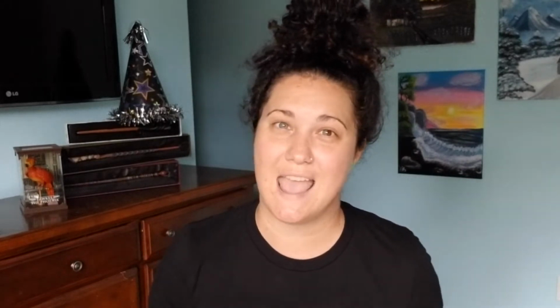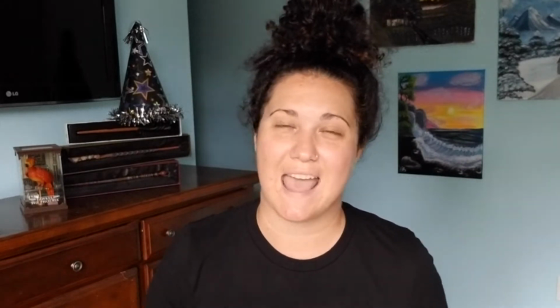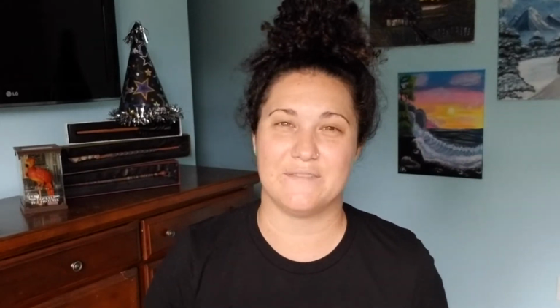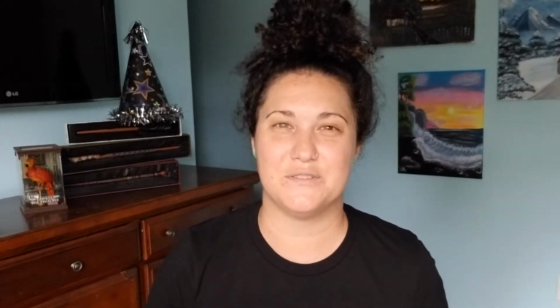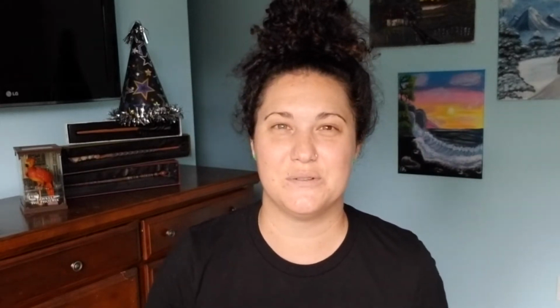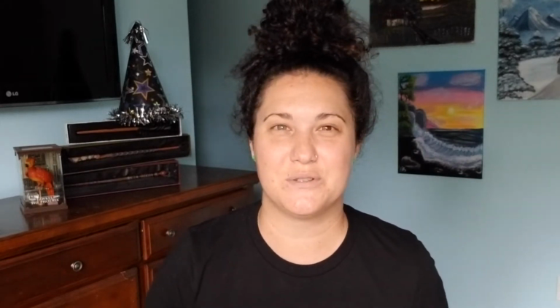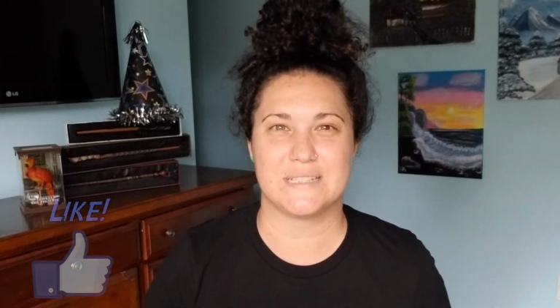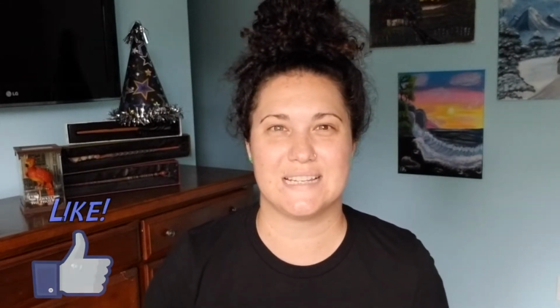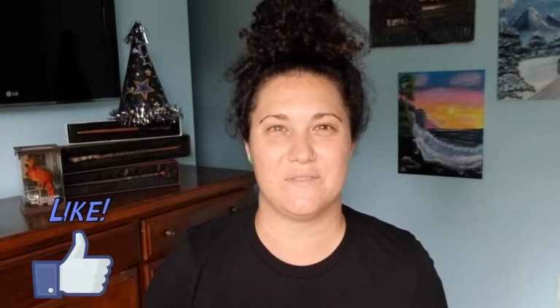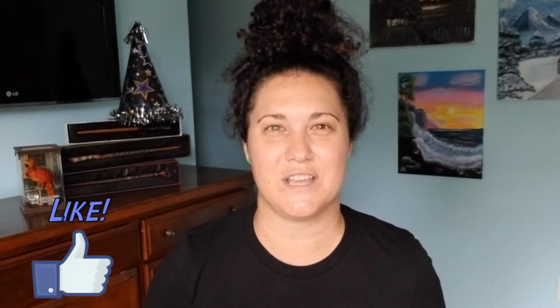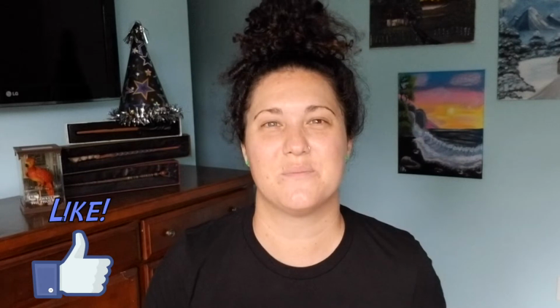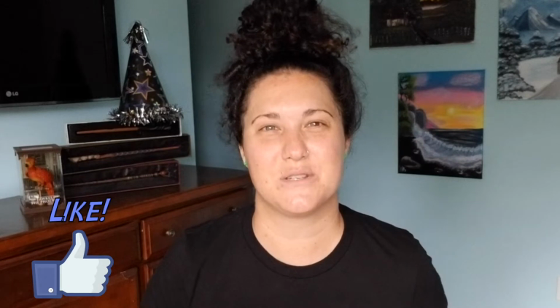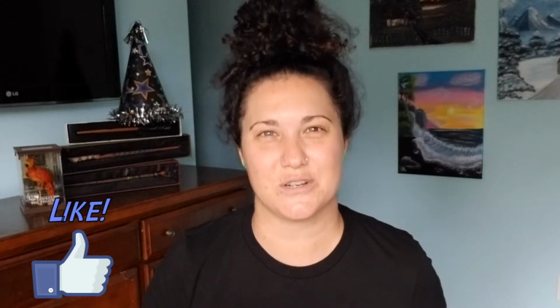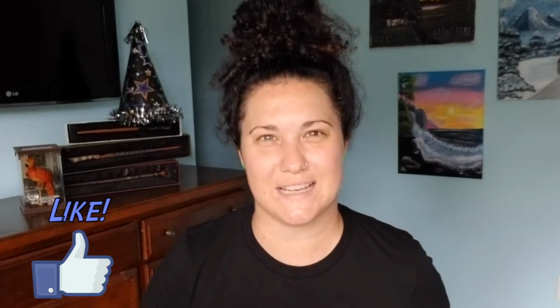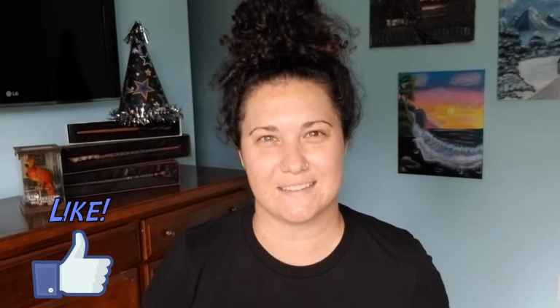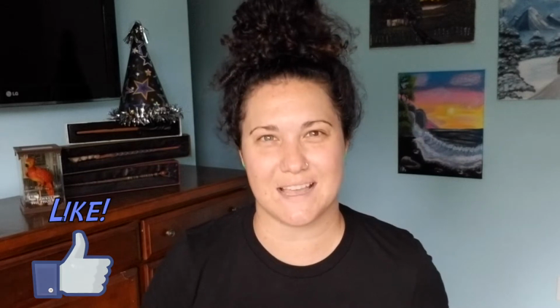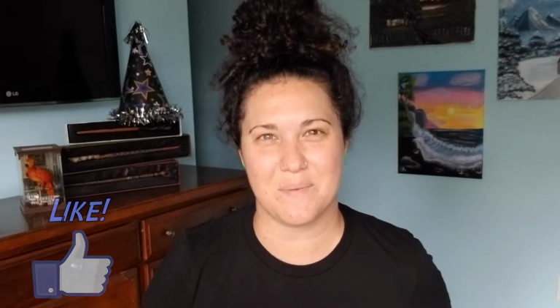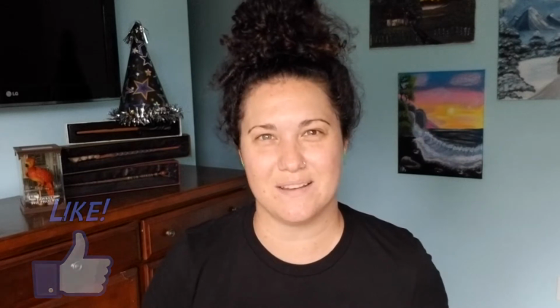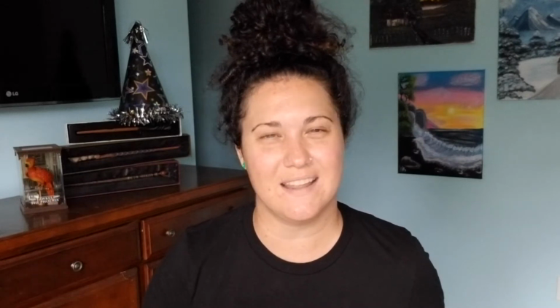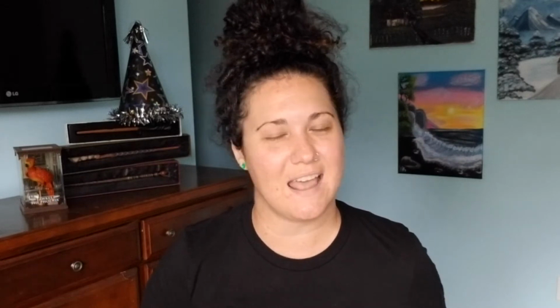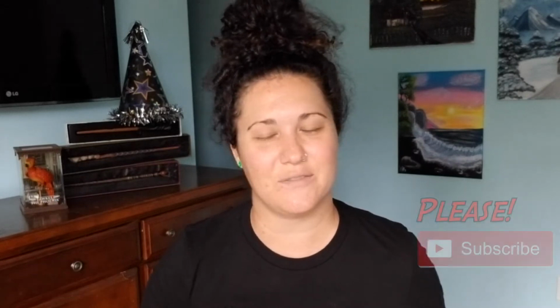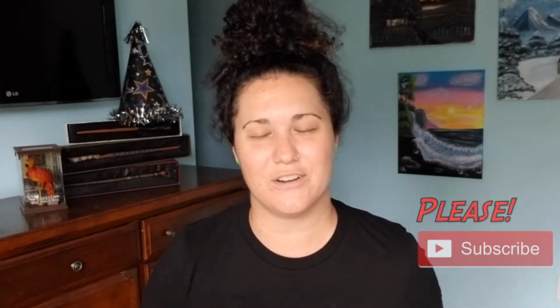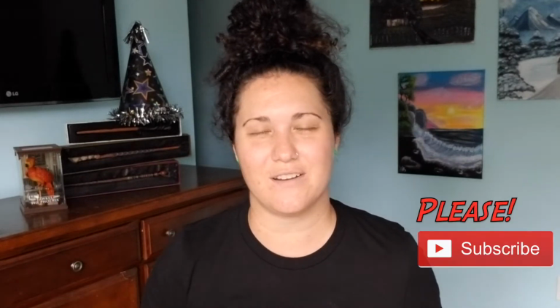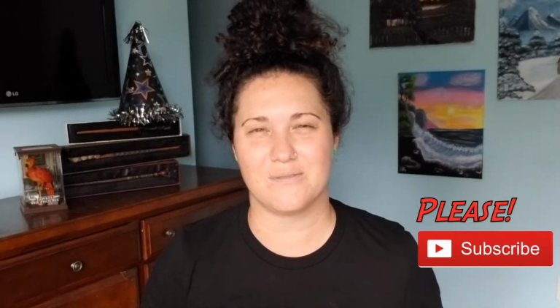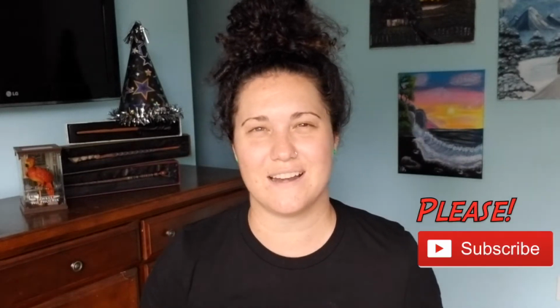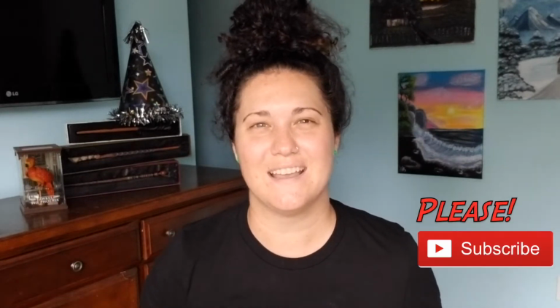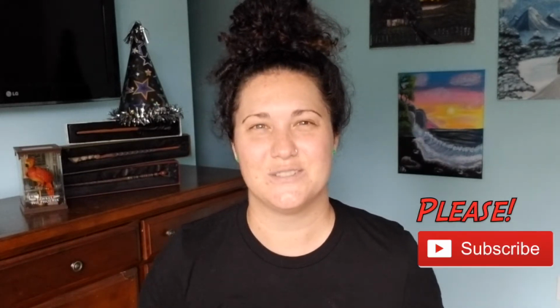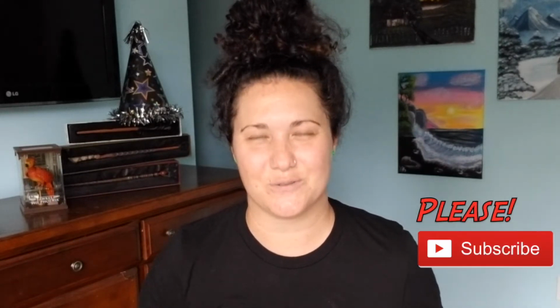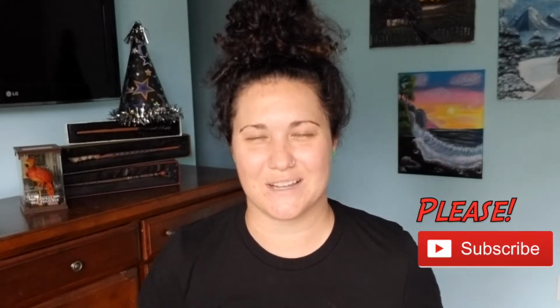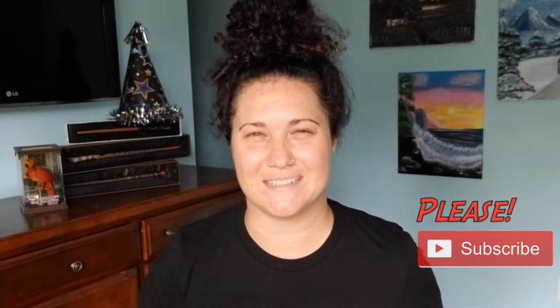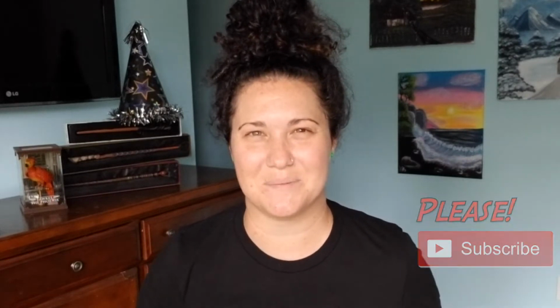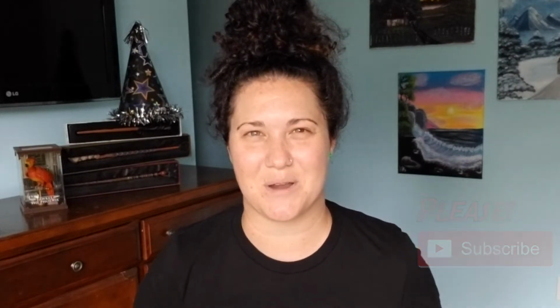And if you do enjoy today's video, be sure to hit the like button, and if you're not already, don't forget to subscribe.